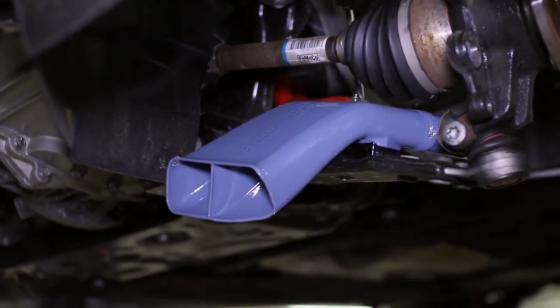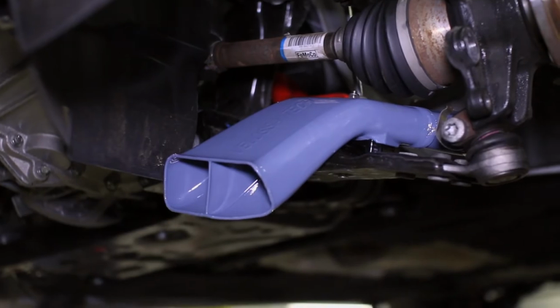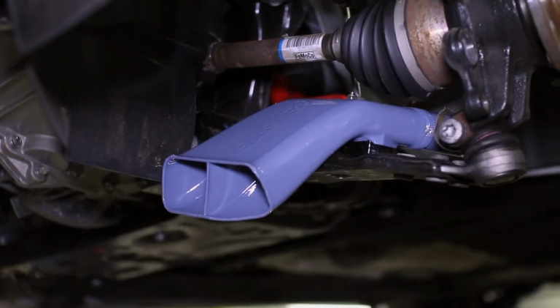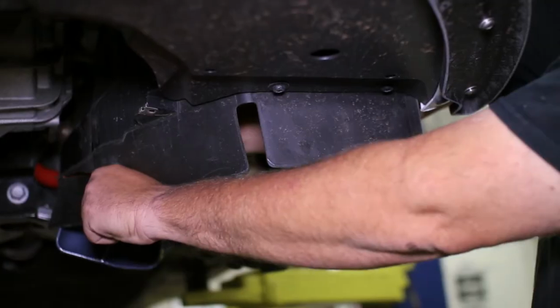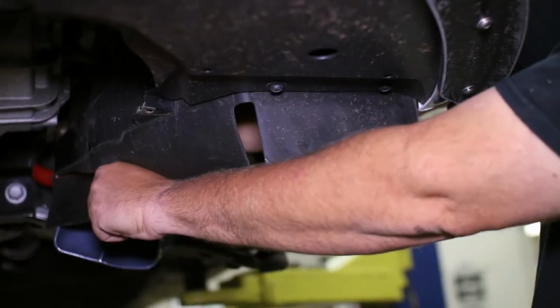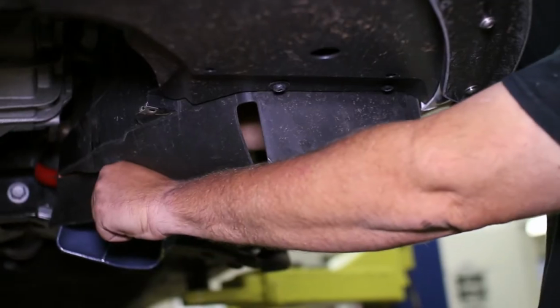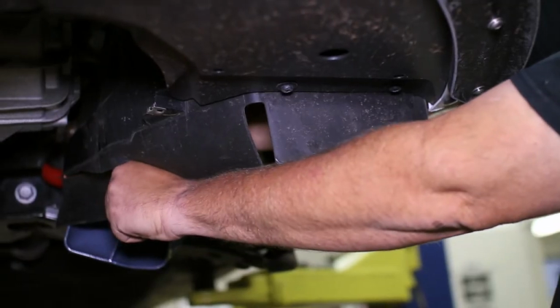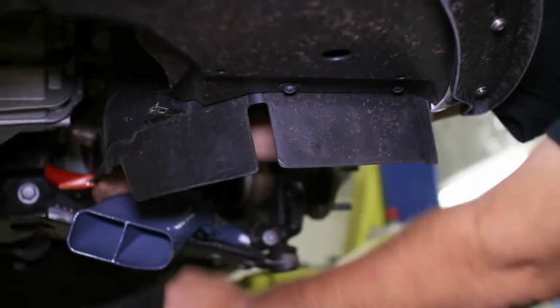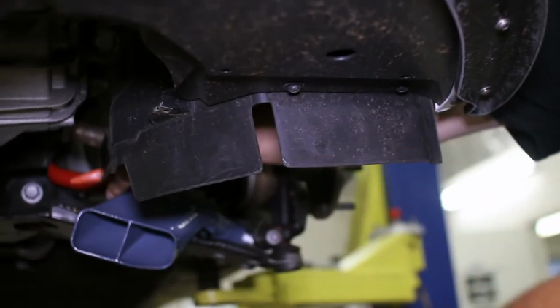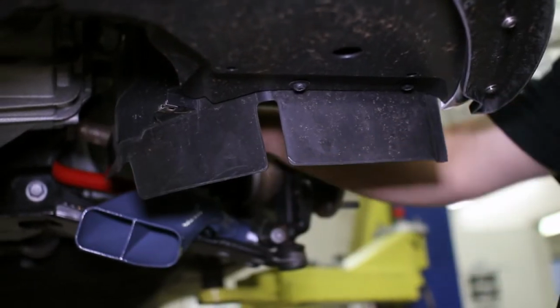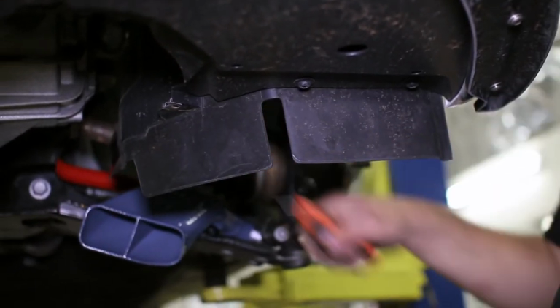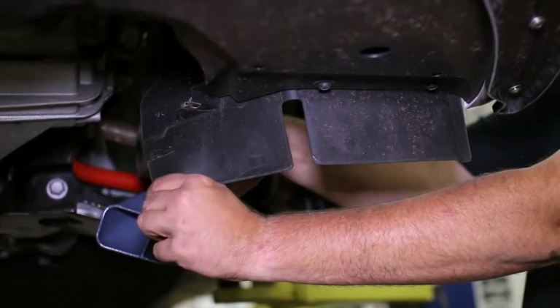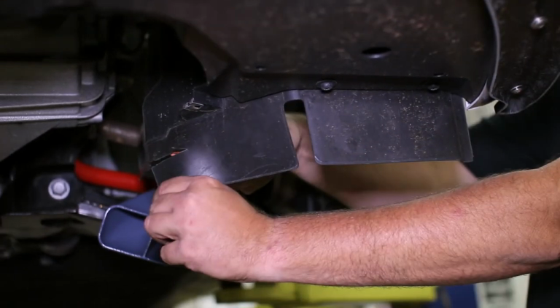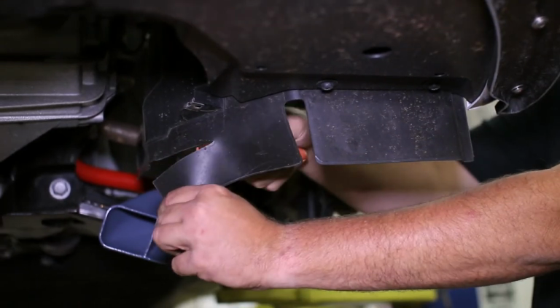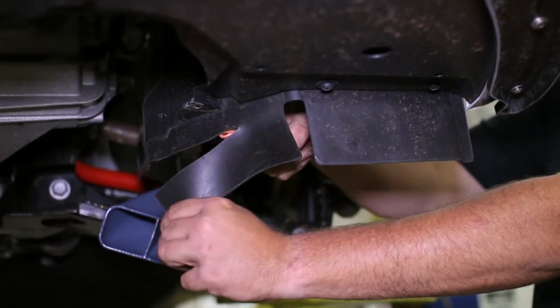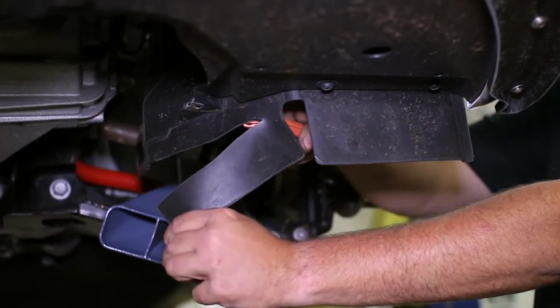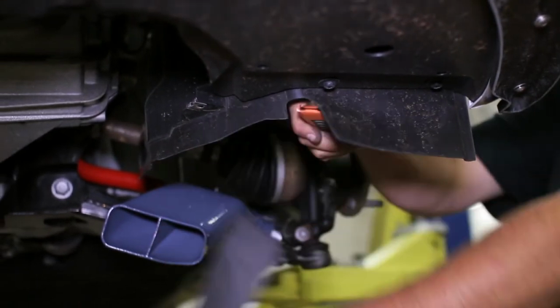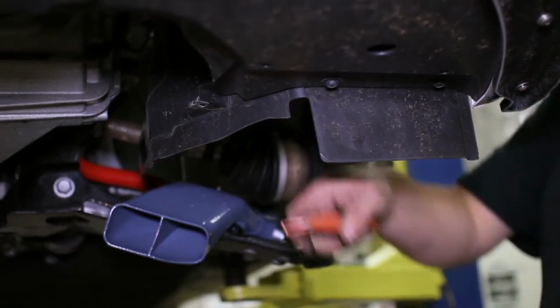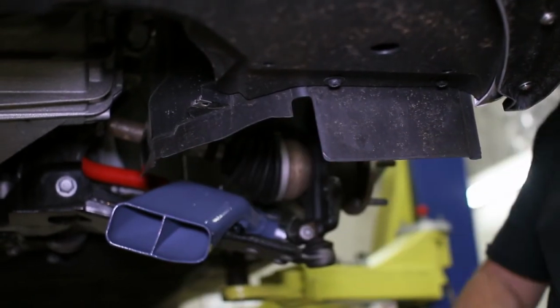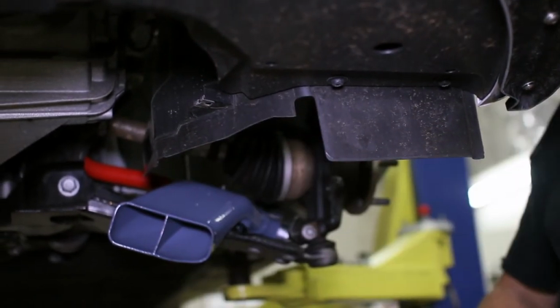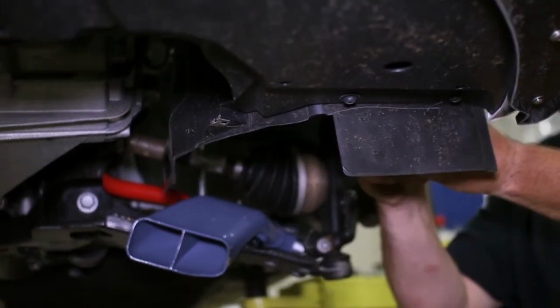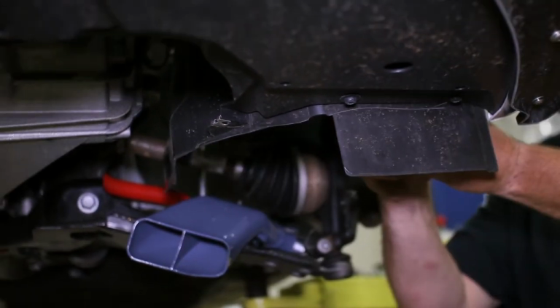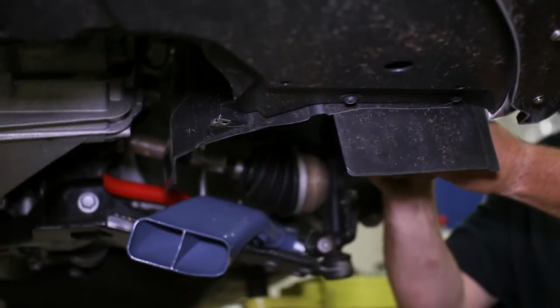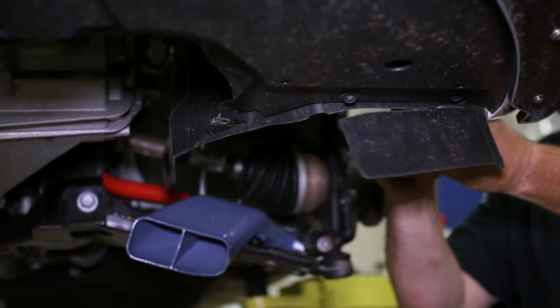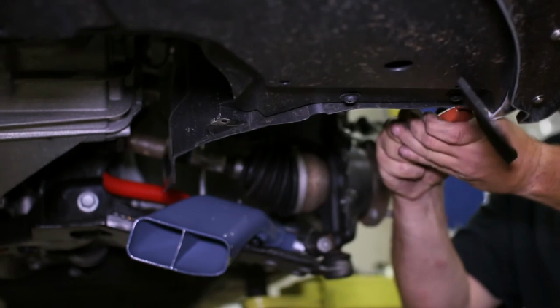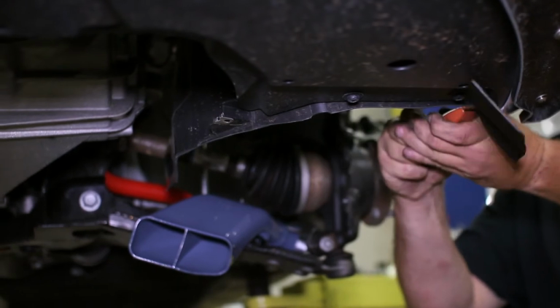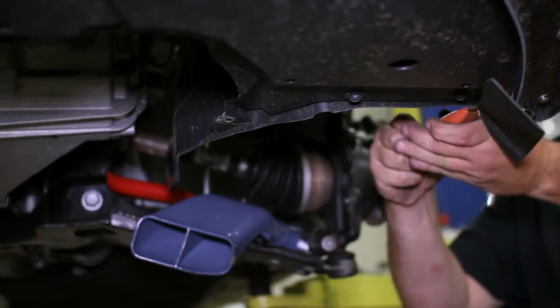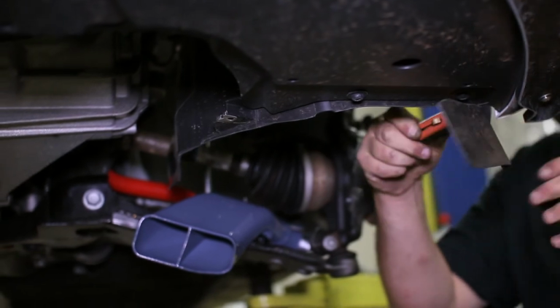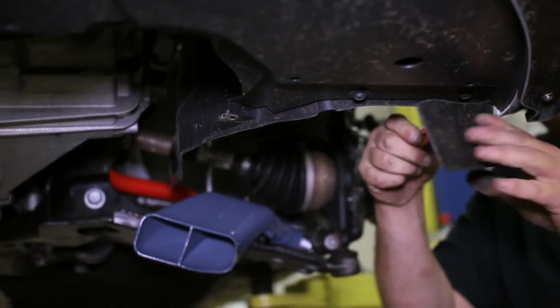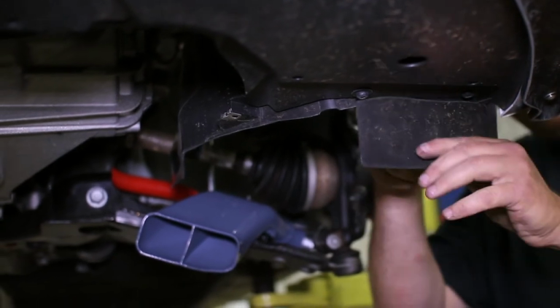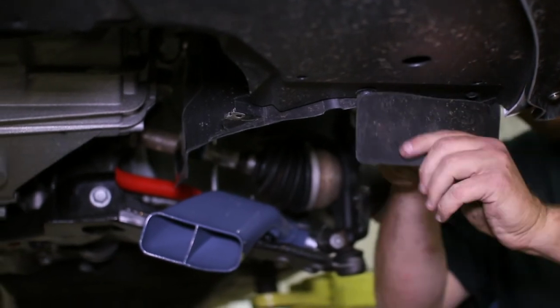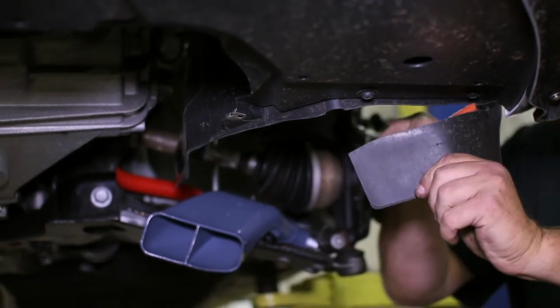We decided to trim off the dust flaps in front of the brake ducting, but you can bend them upwards and fasten them to the belly pan if you so choose.